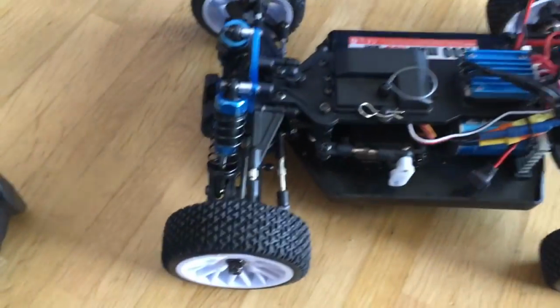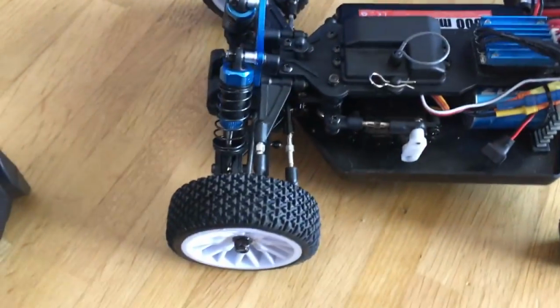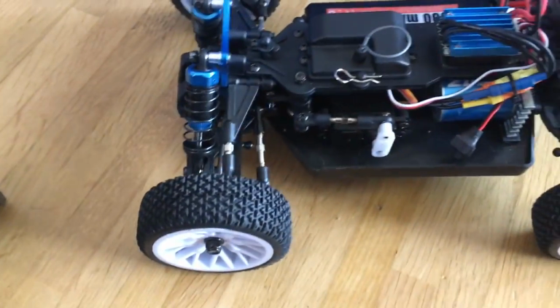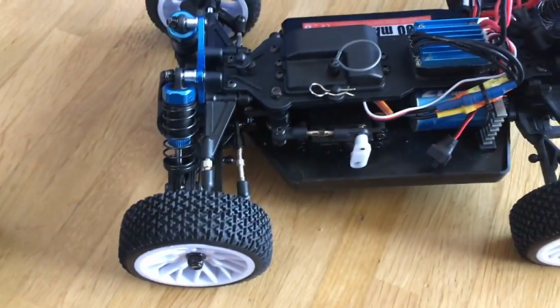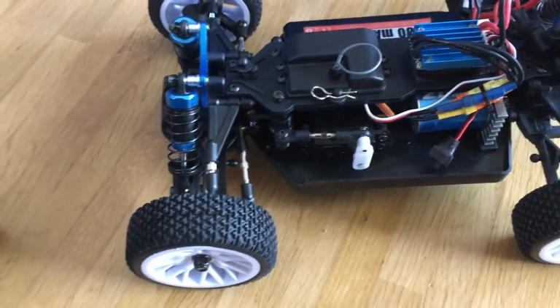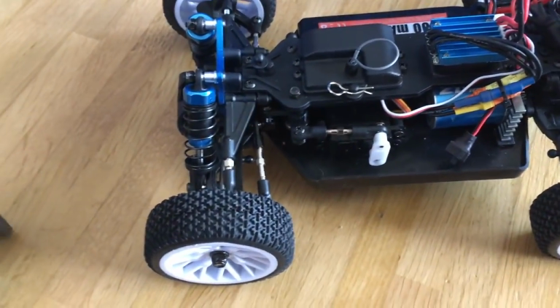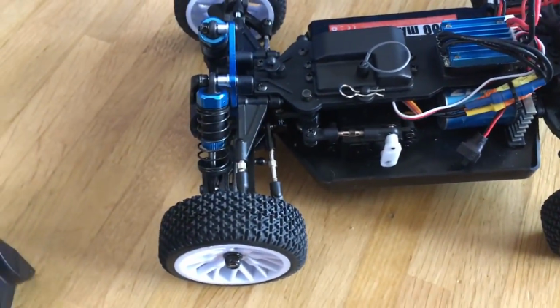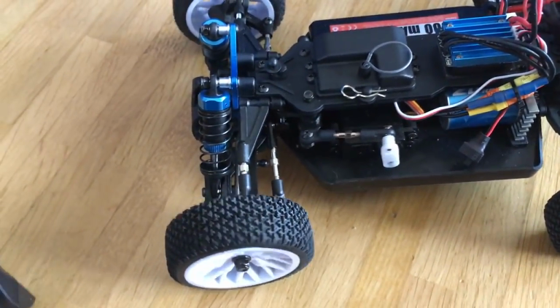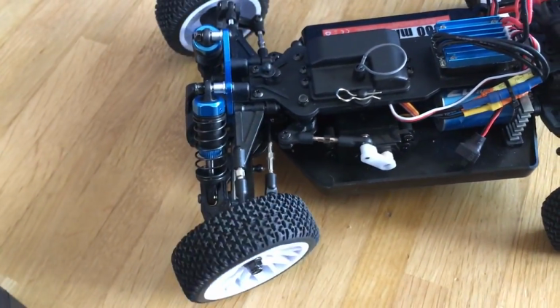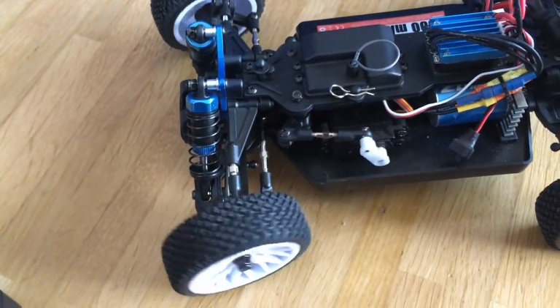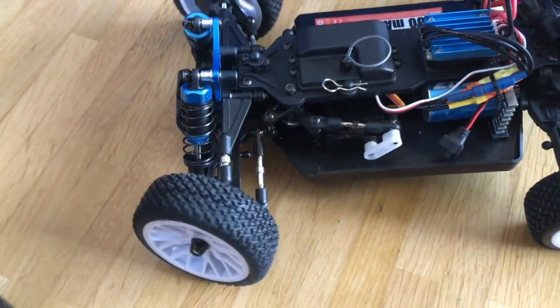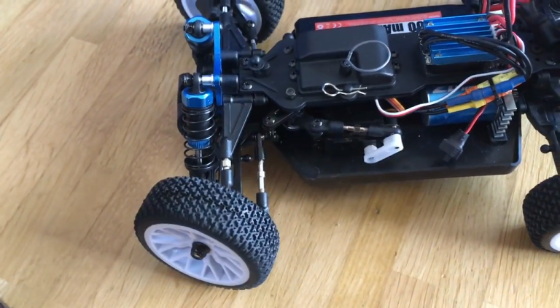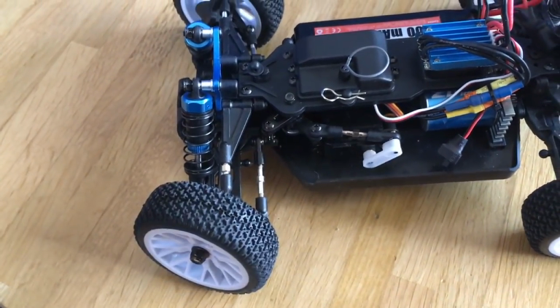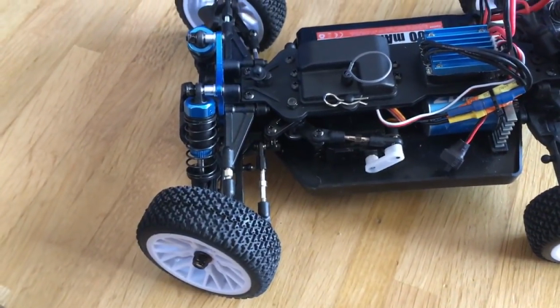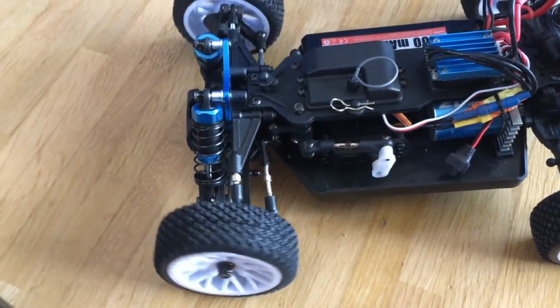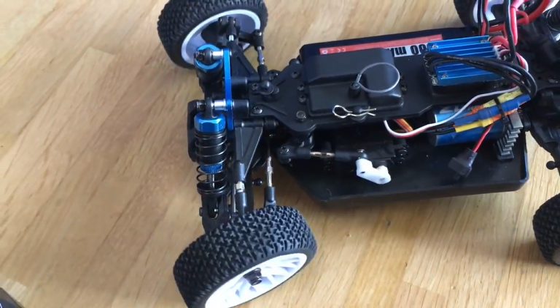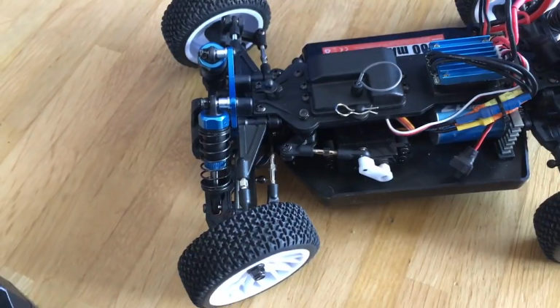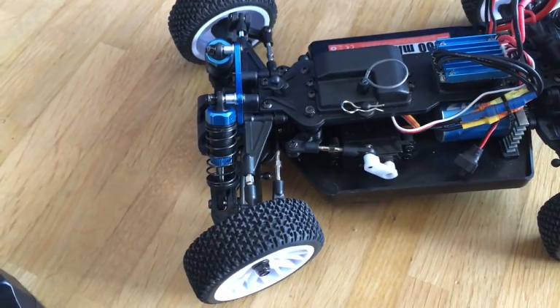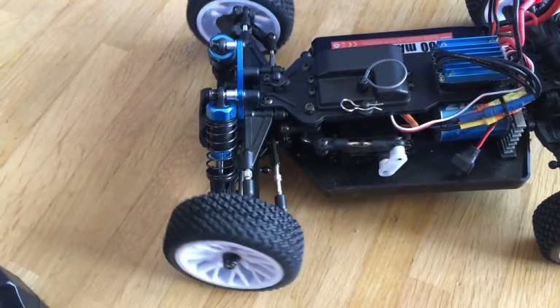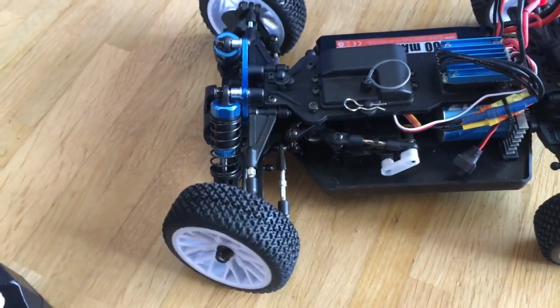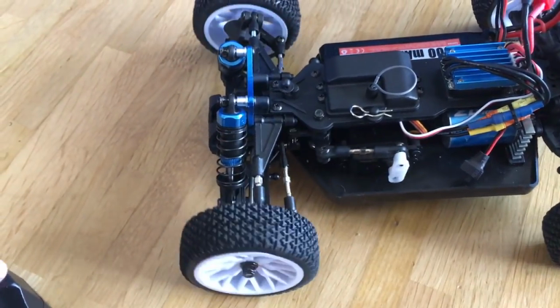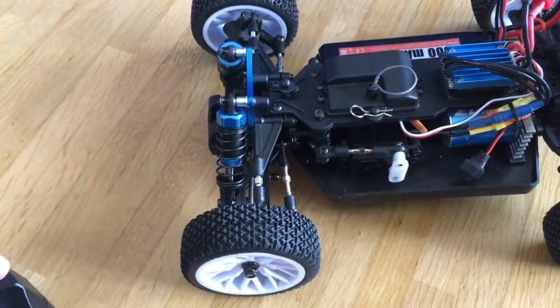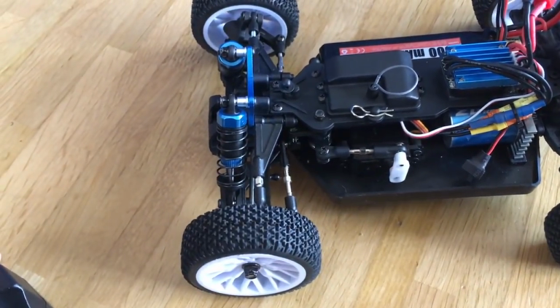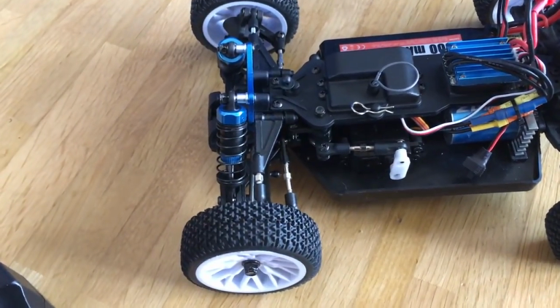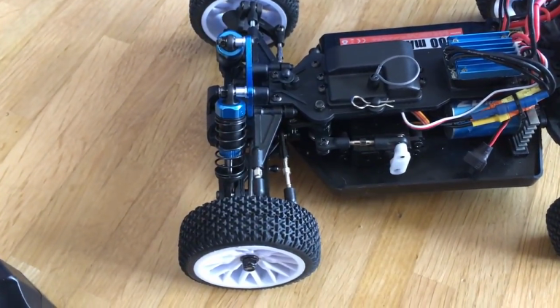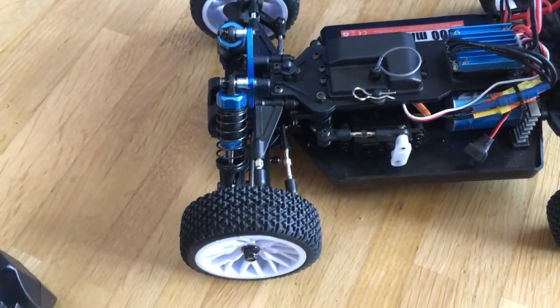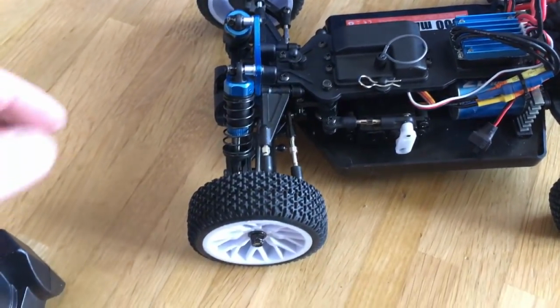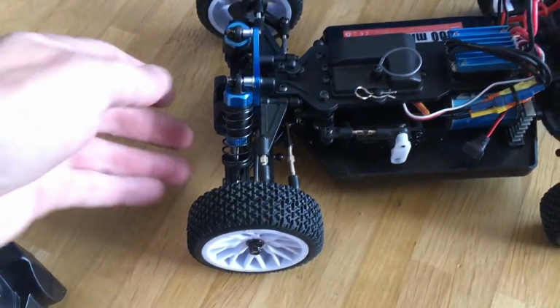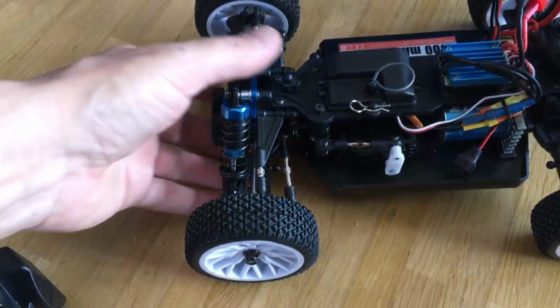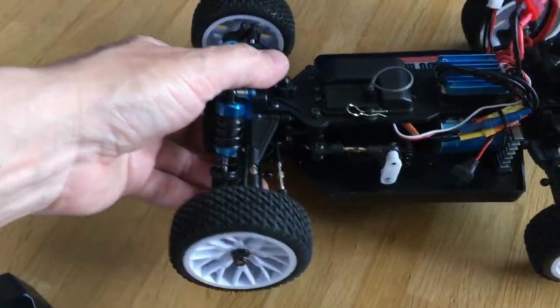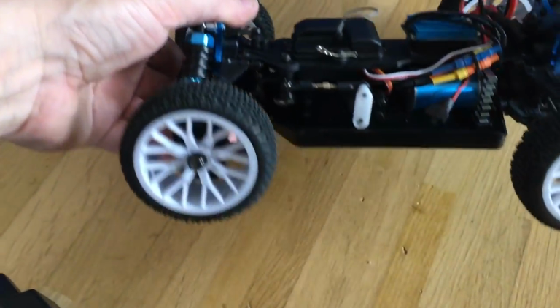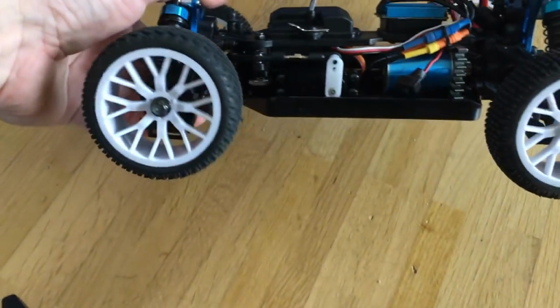So now we are ready to do some more test drives — hopefully without a crash.